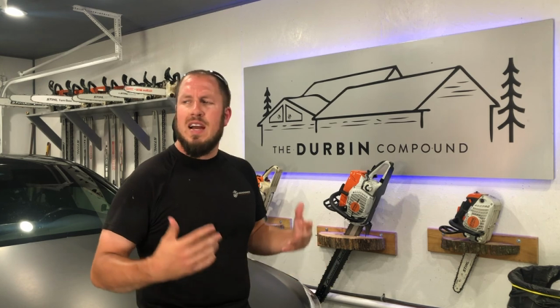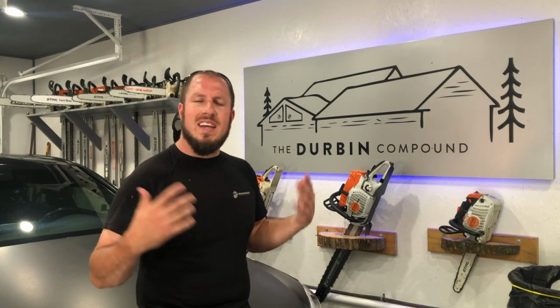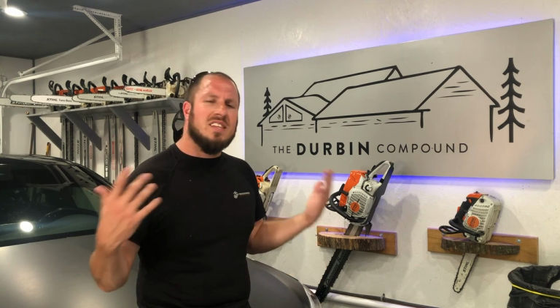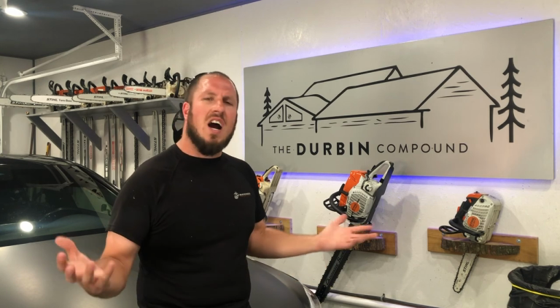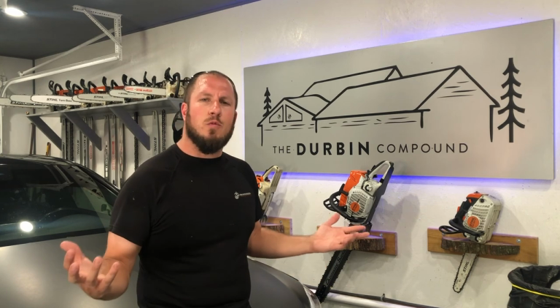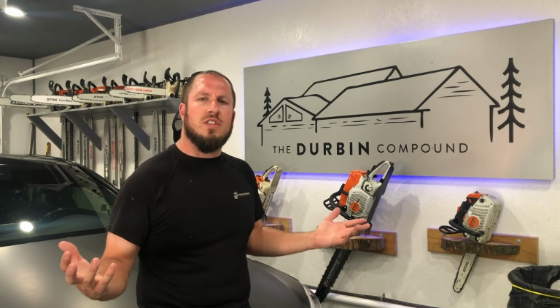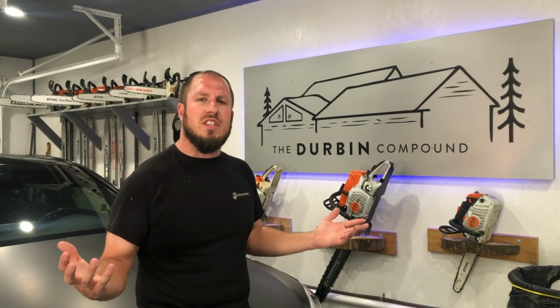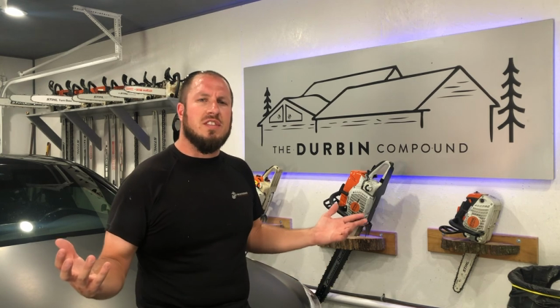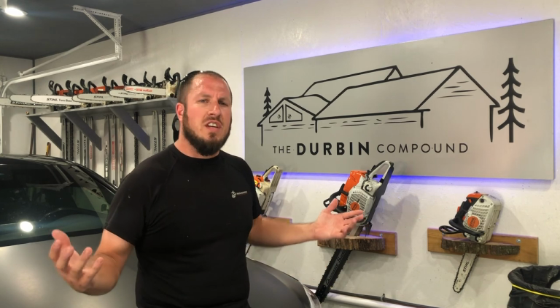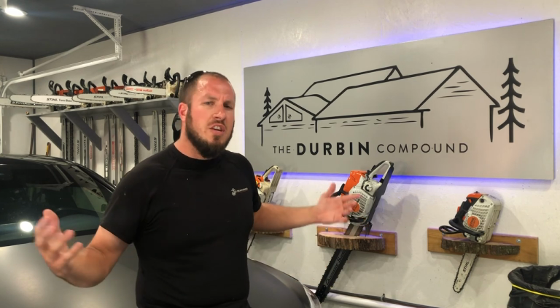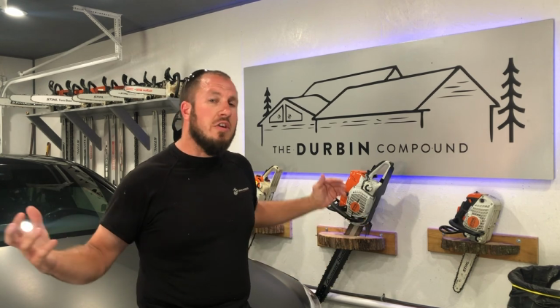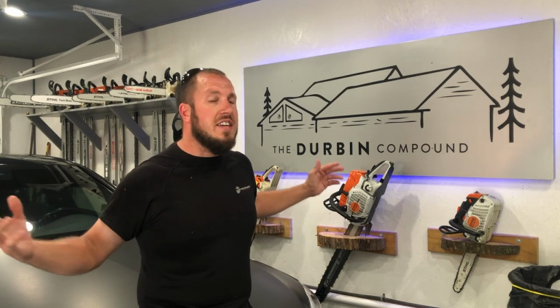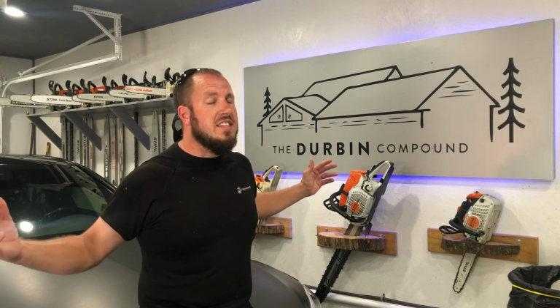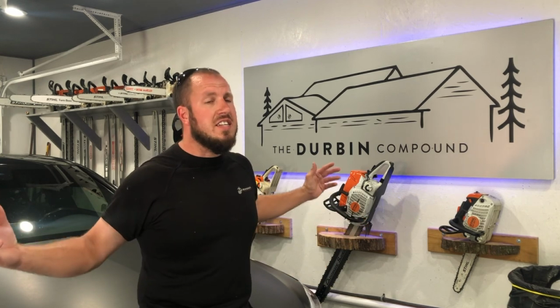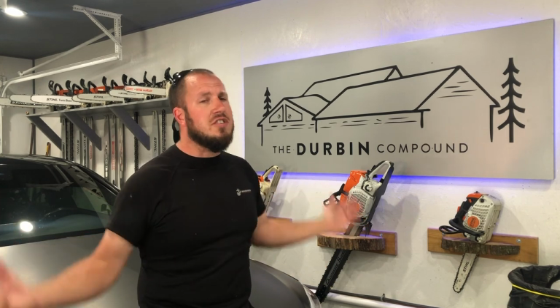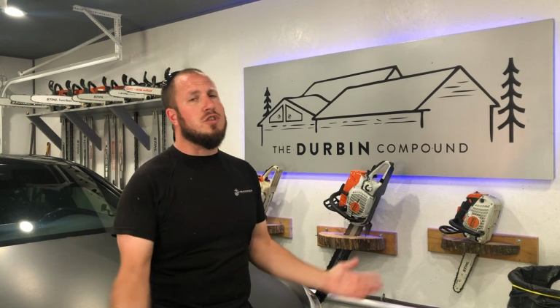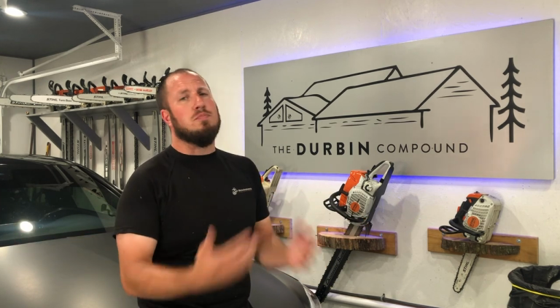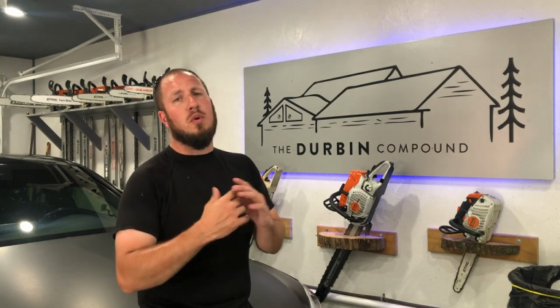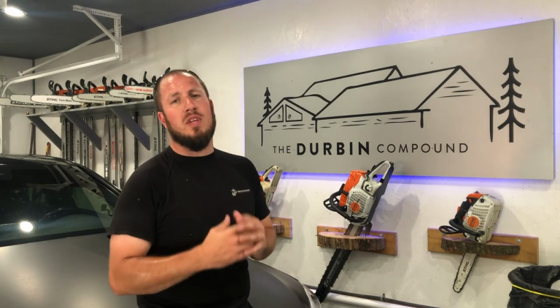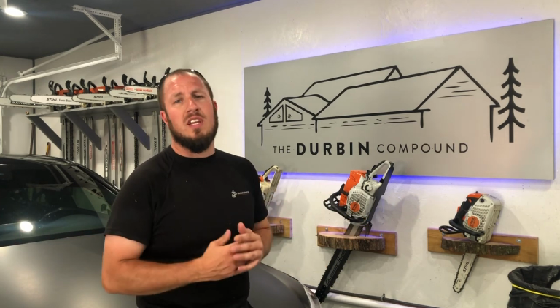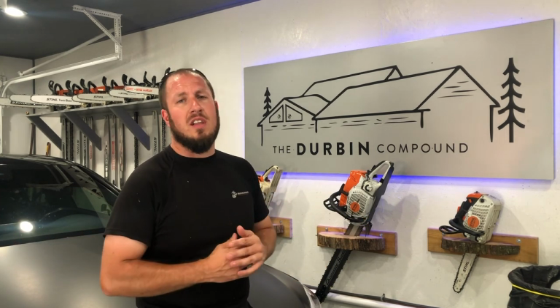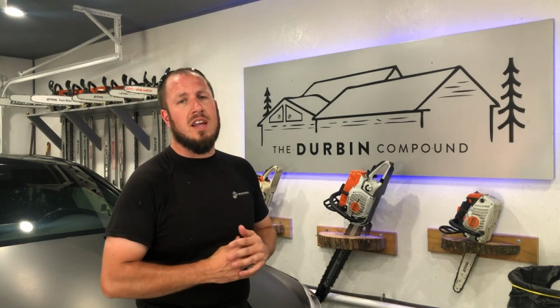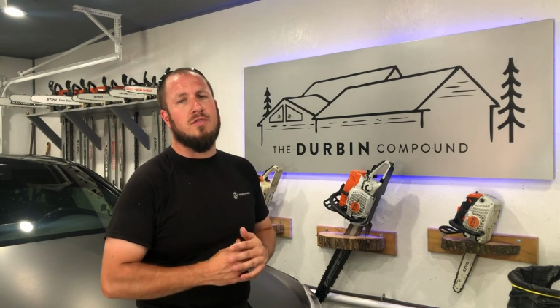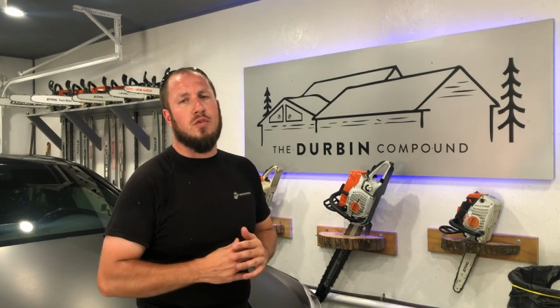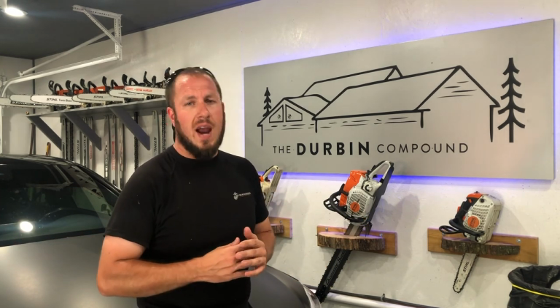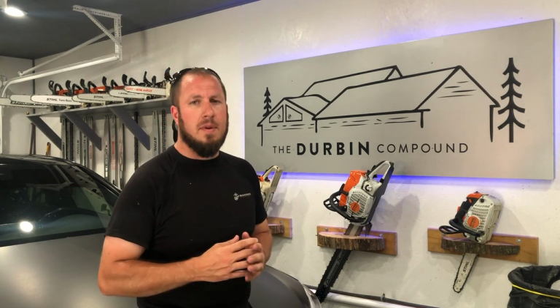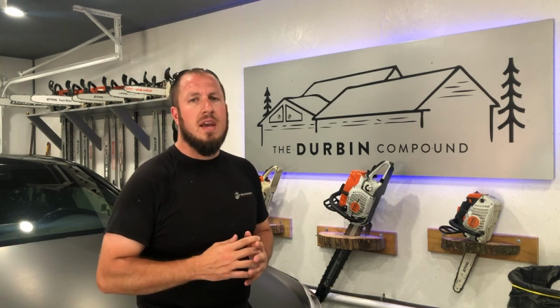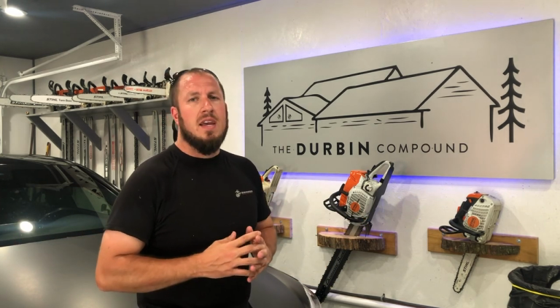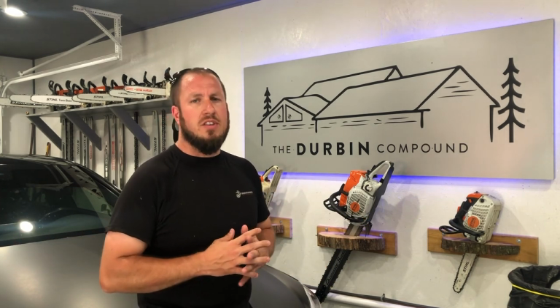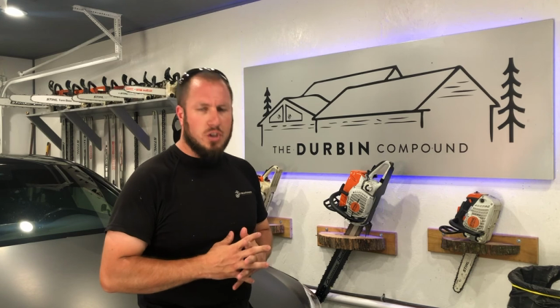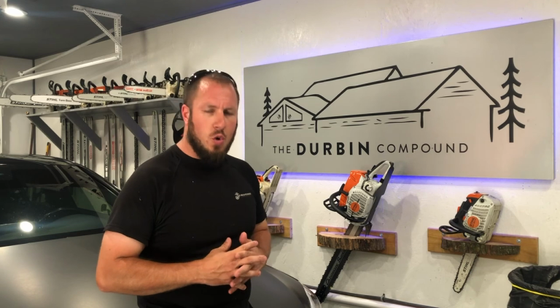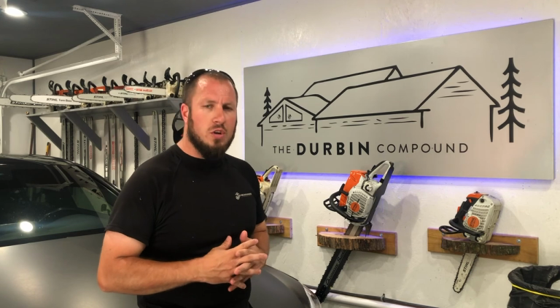It's cottonwood season. Your AC condenser is pulling in a lot of crap into the coils.